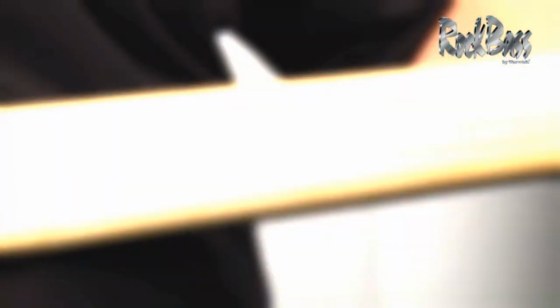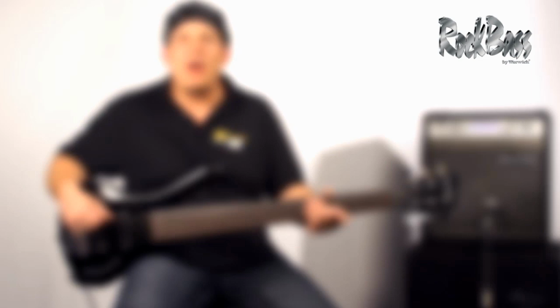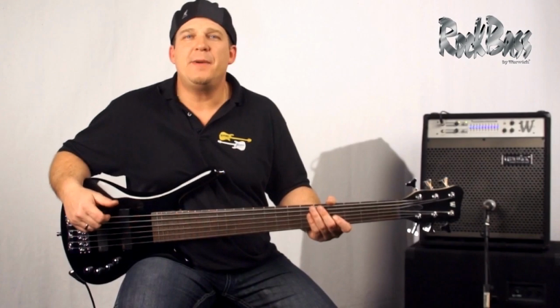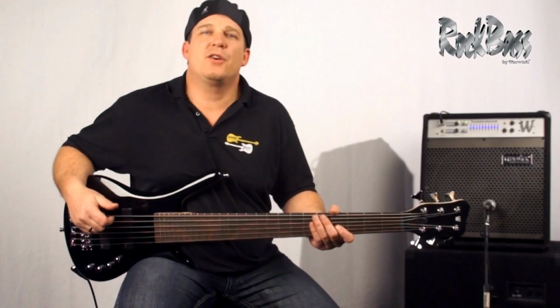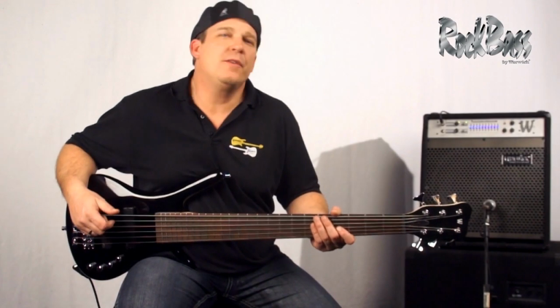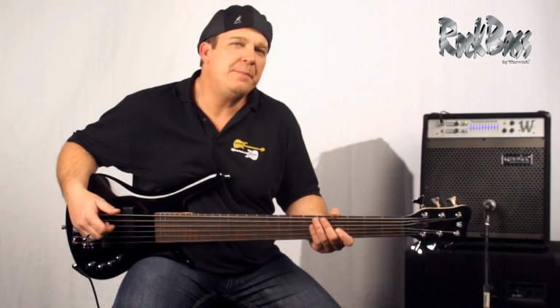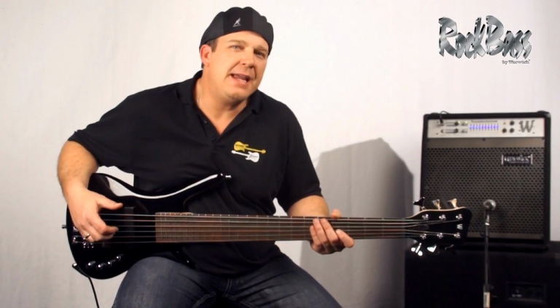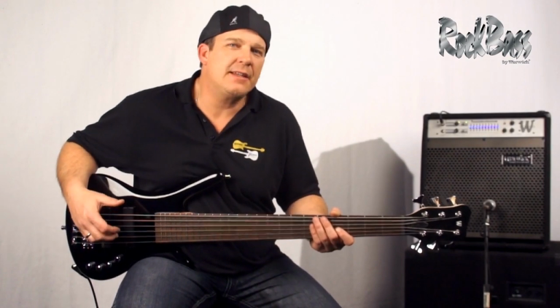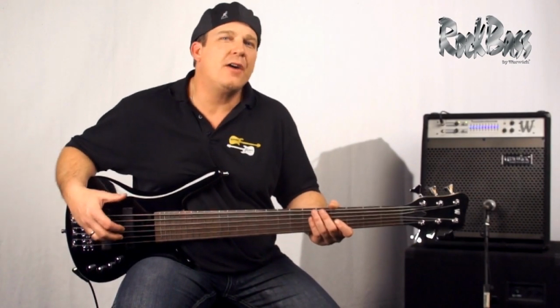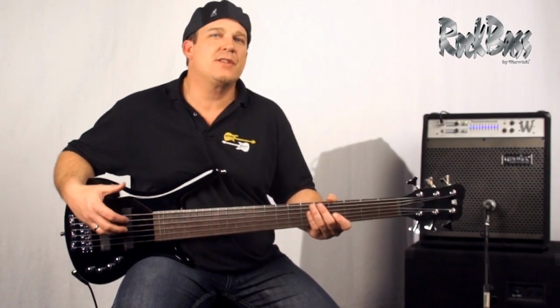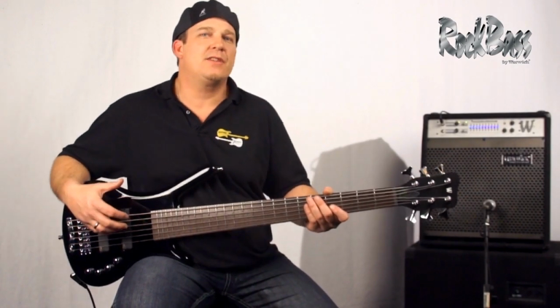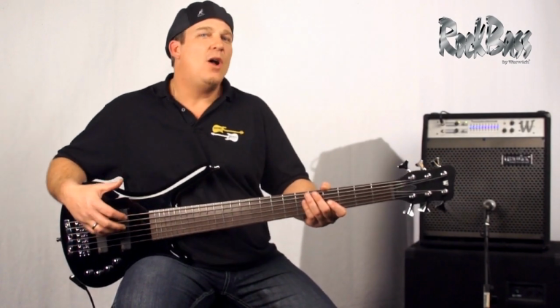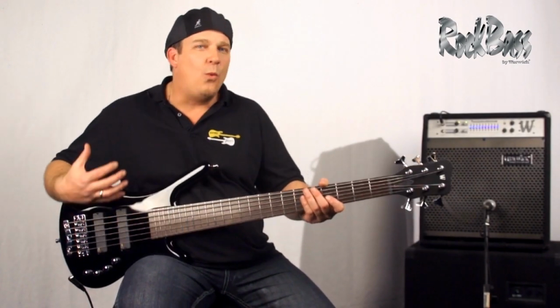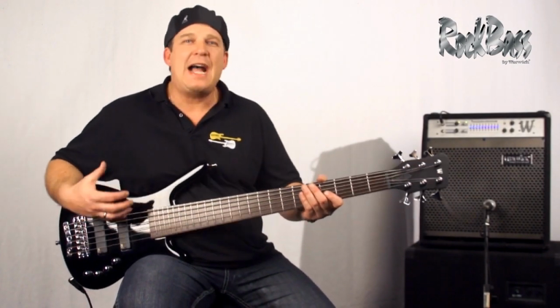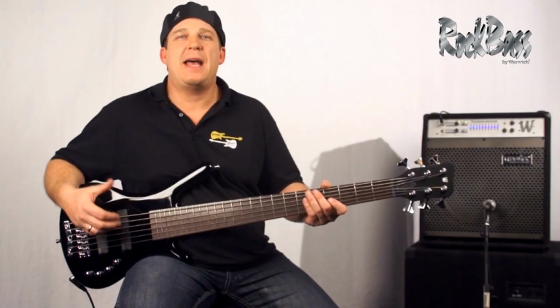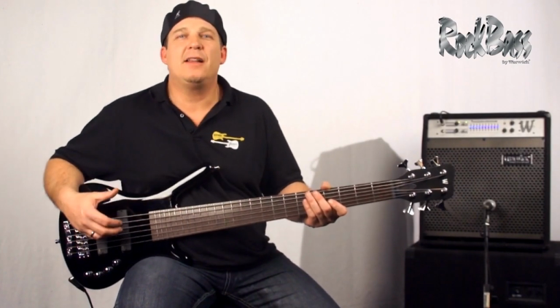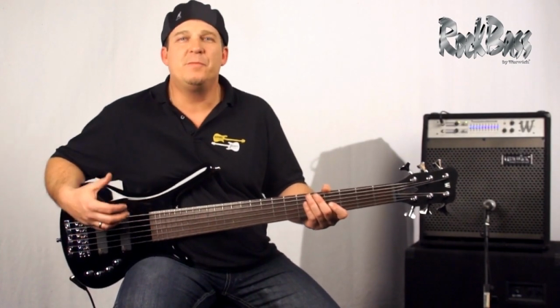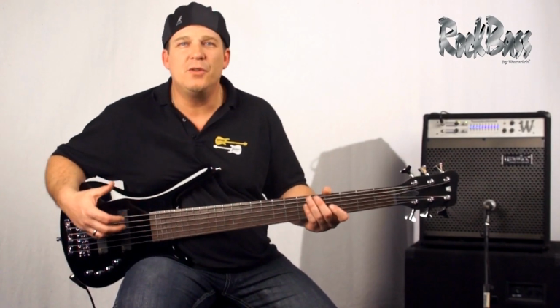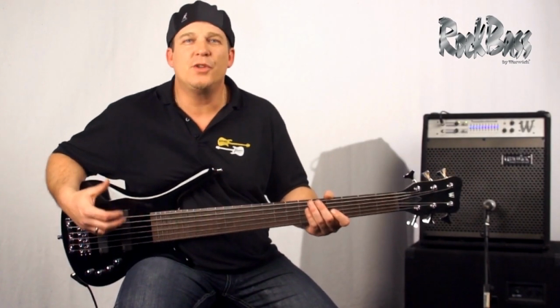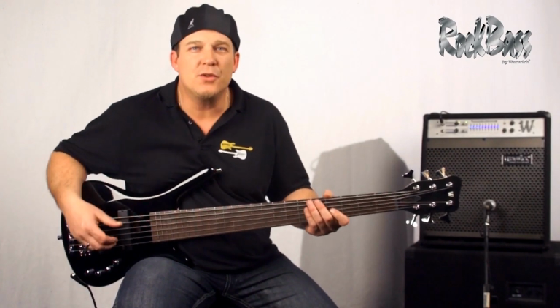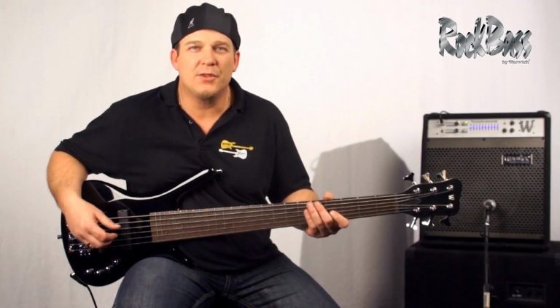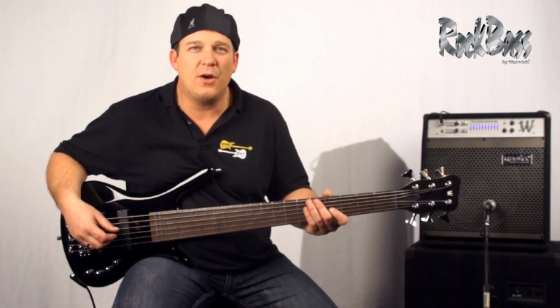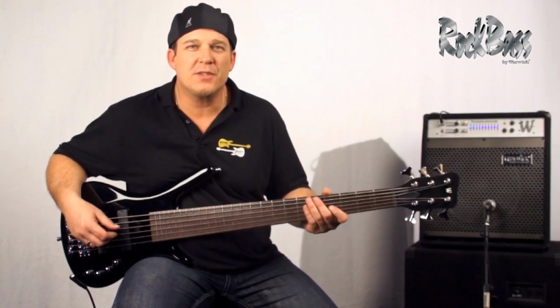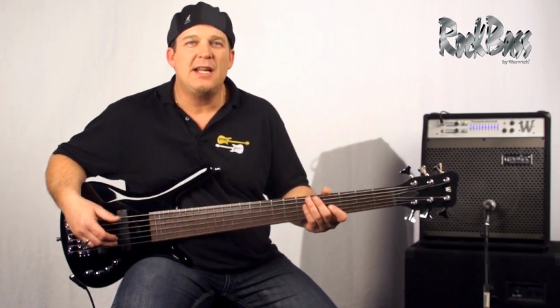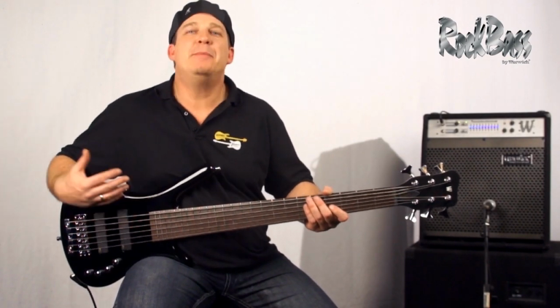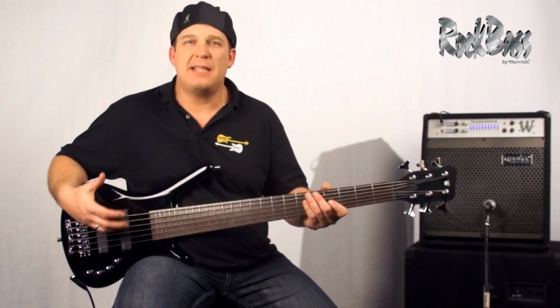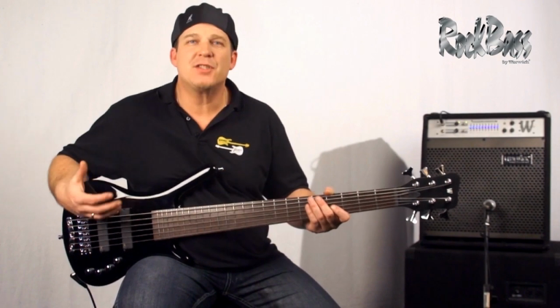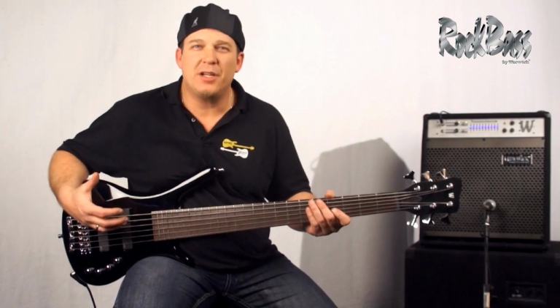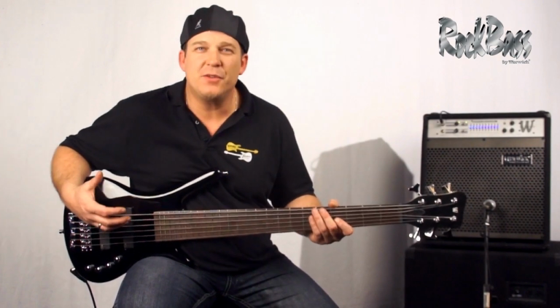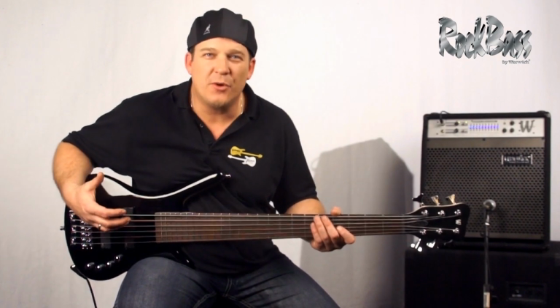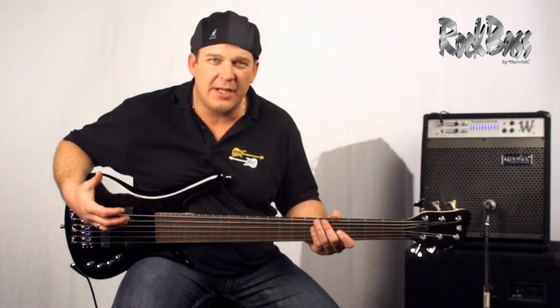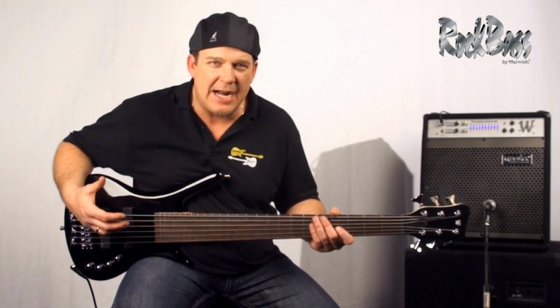The Rock Bass Corvette Basic offers us a wide palette of beautiful, useful tones. I'm going to demonstrate a few for you now.